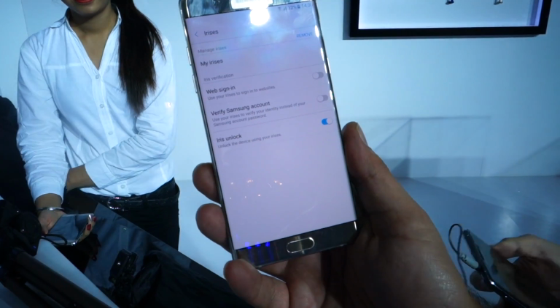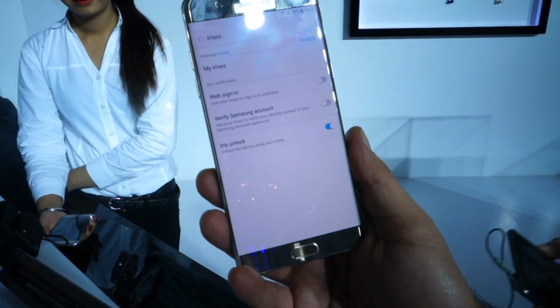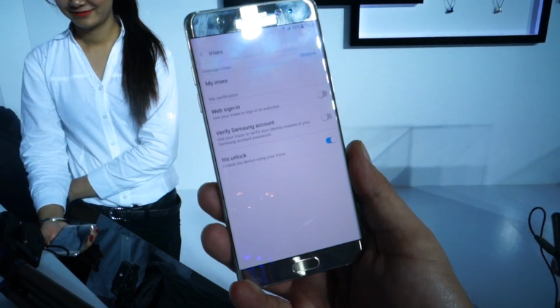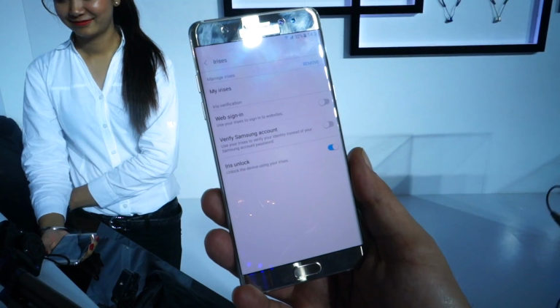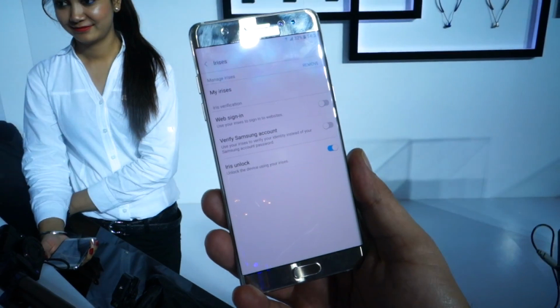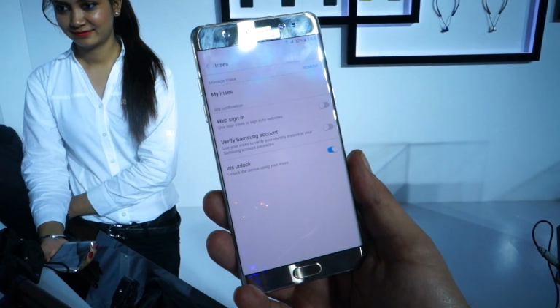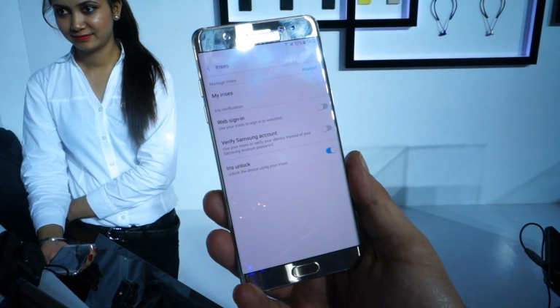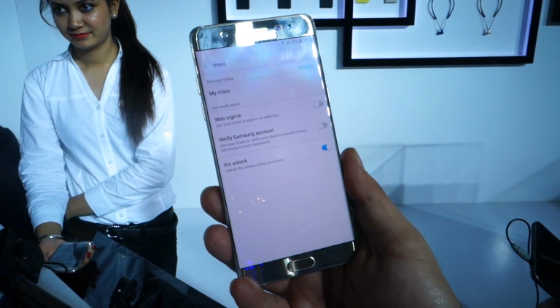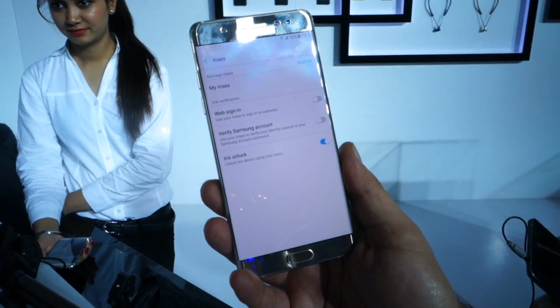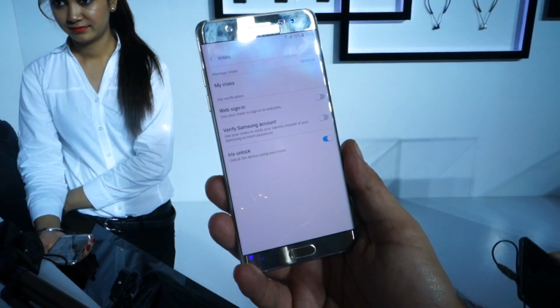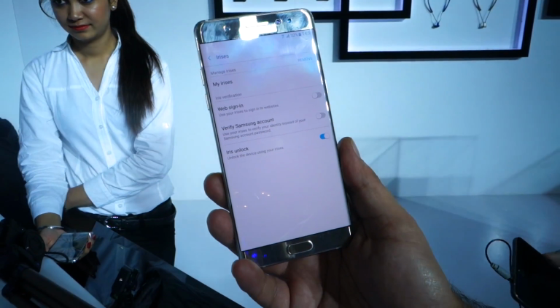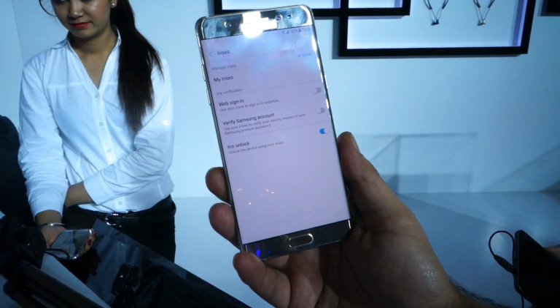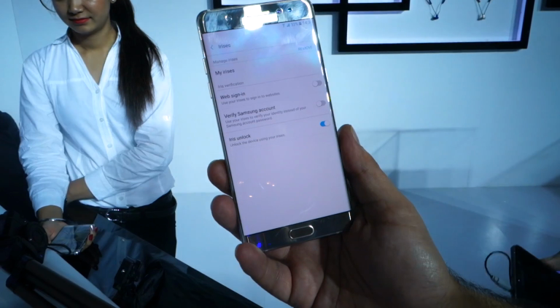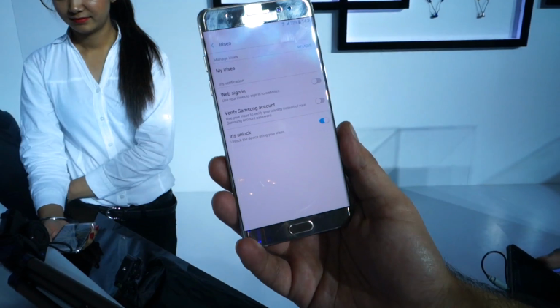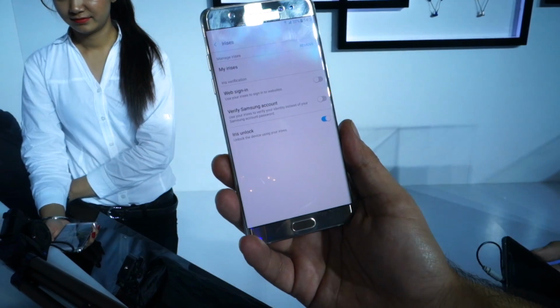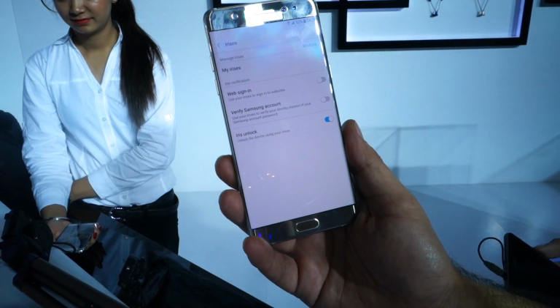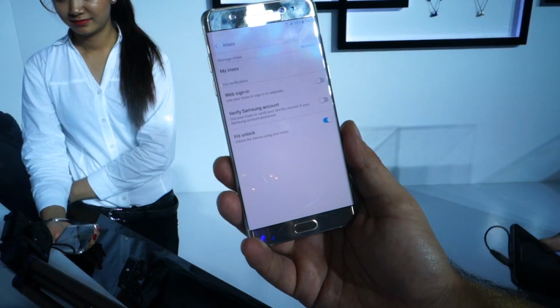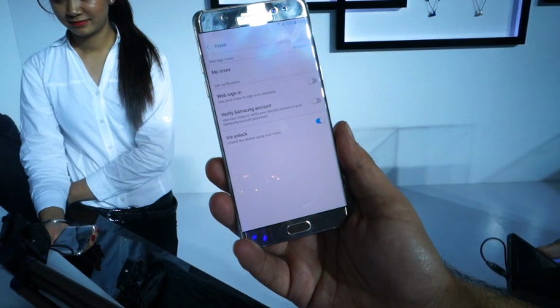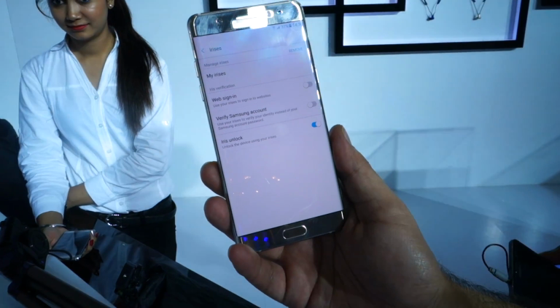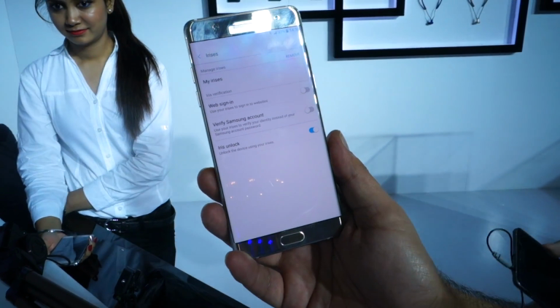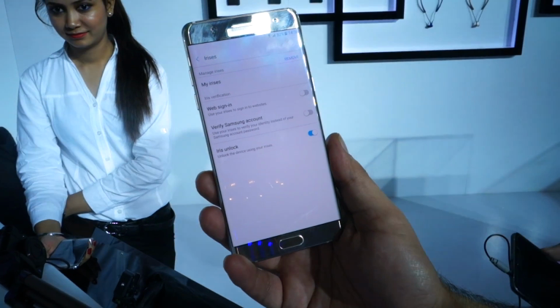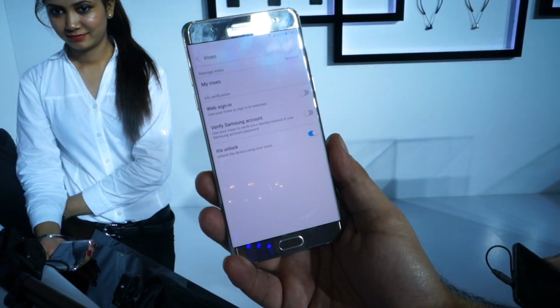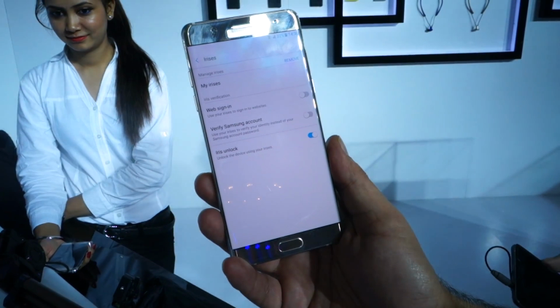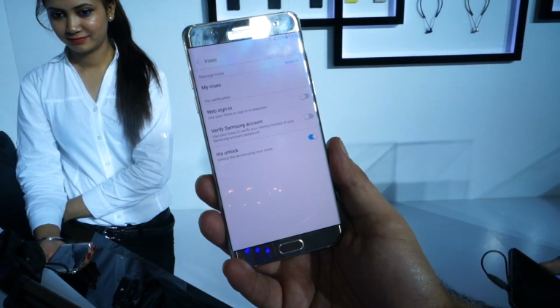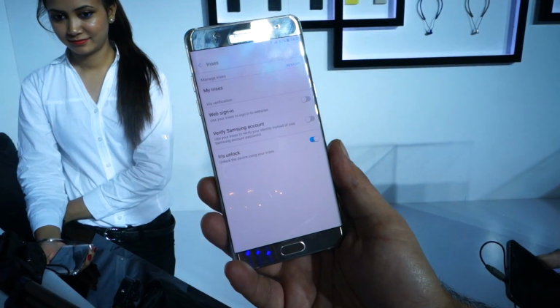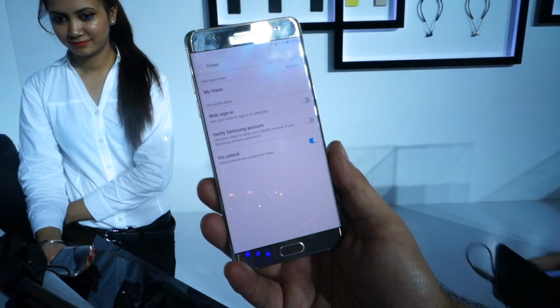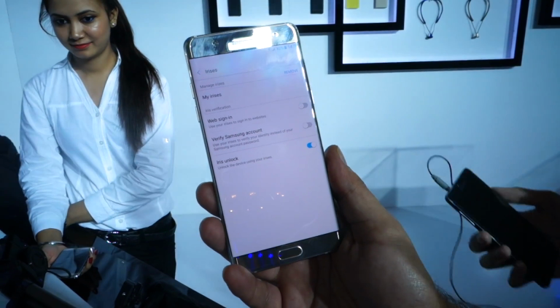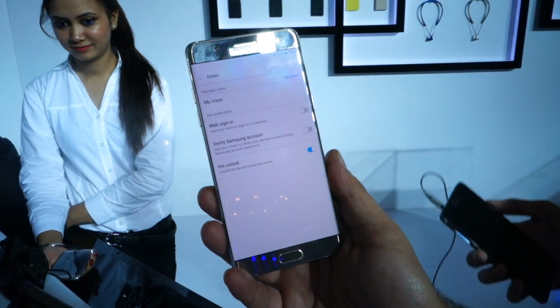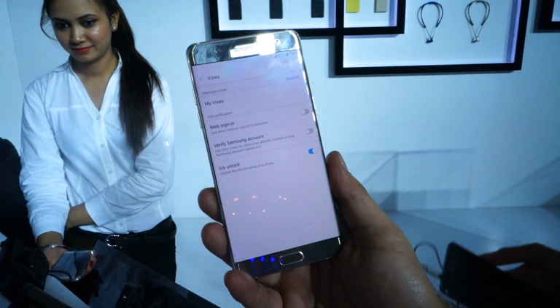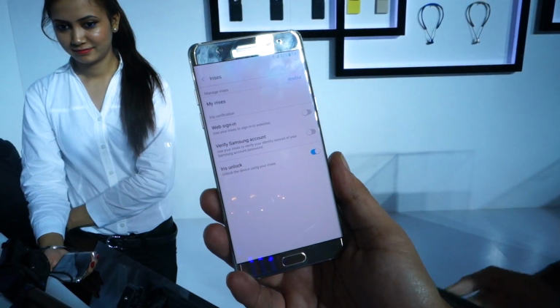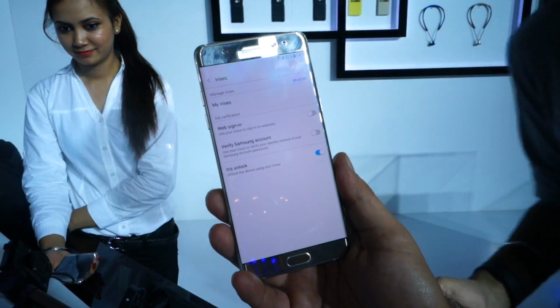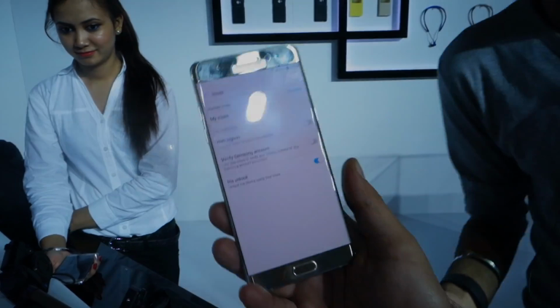We will be reviewing this feature in detail when the device comes to us for the review. Stay tuned, press like, hit share. Keep seeing us. Bye bye.